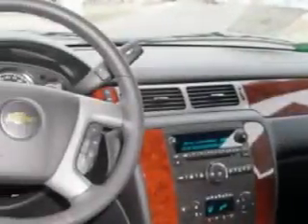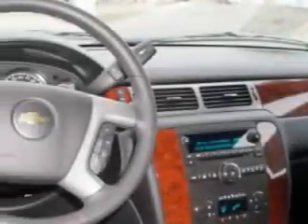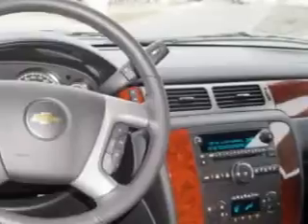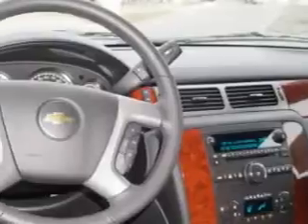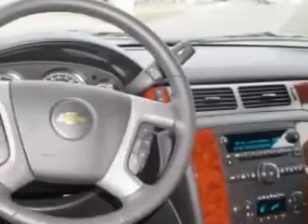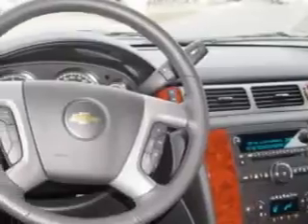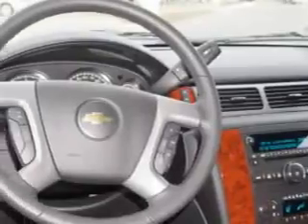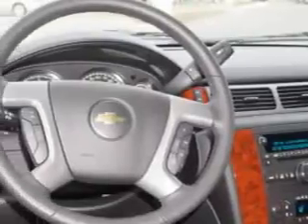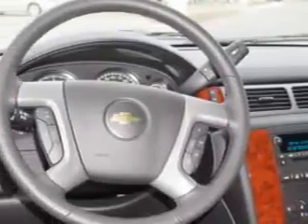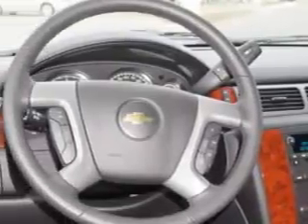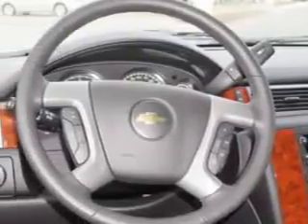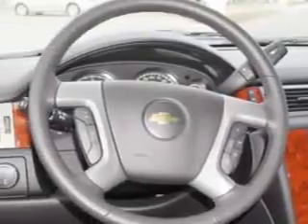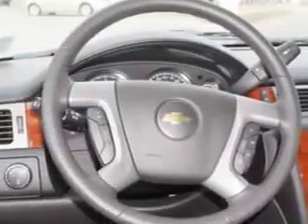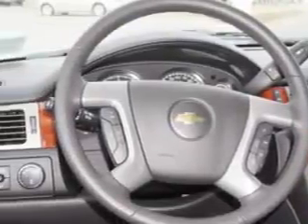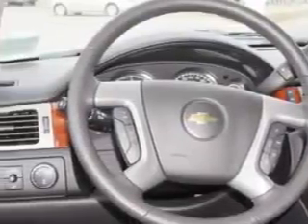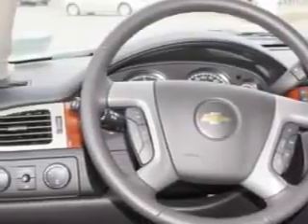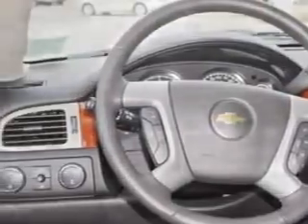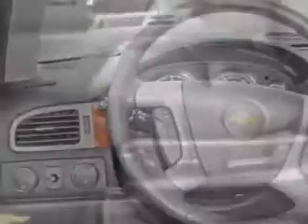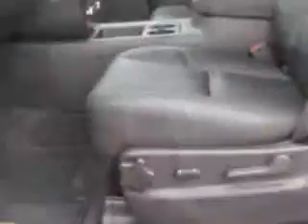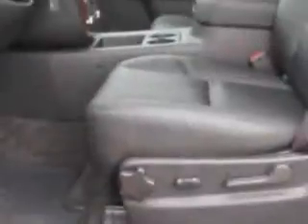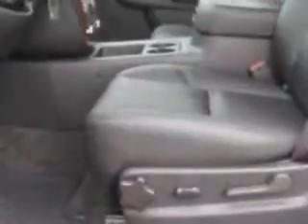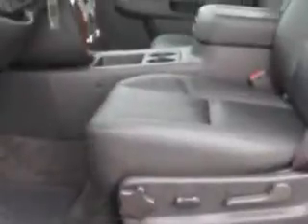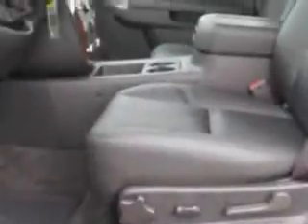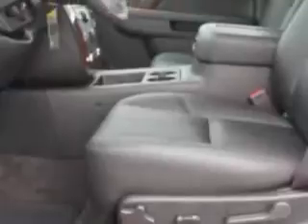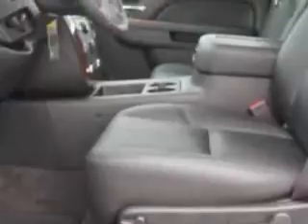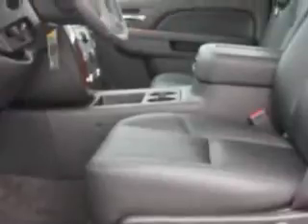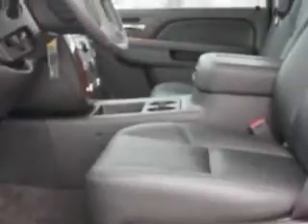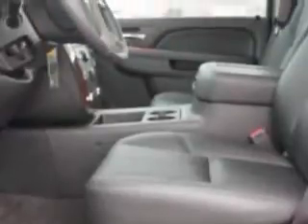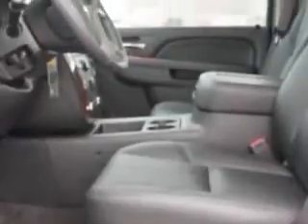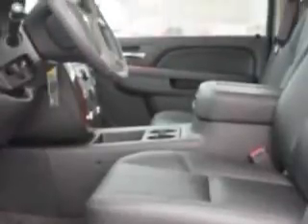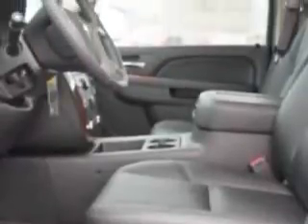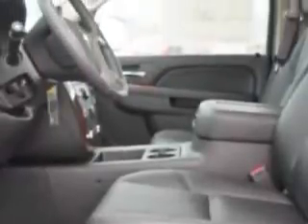Enjoy the drive, feel safe, and have peace of mind in this 2014 Chevrolet Tahoe. See us at Larry H. Miller Chevrolet of Murray today.